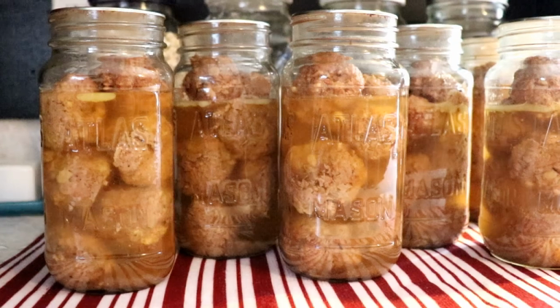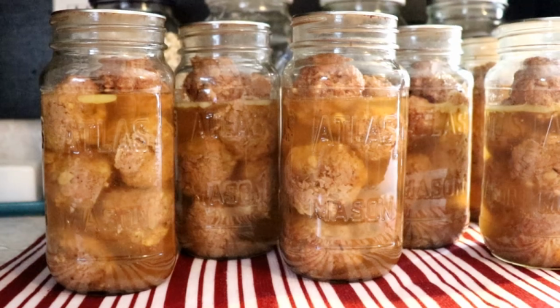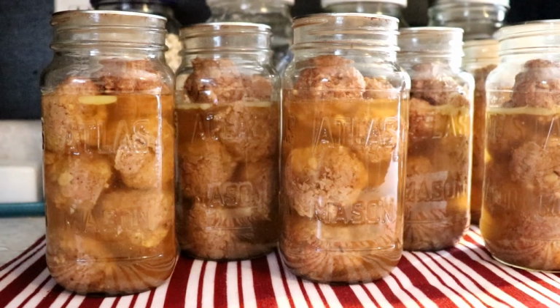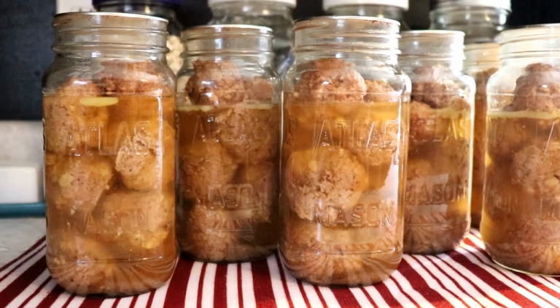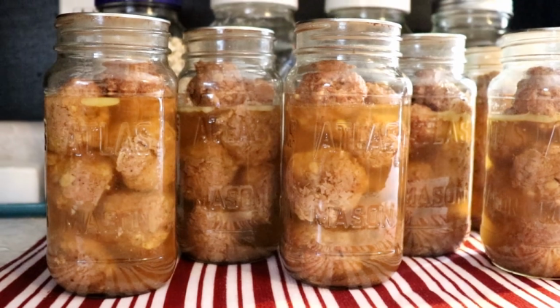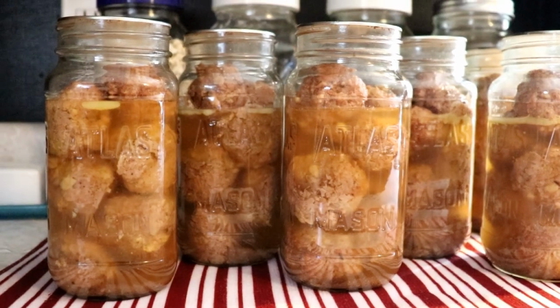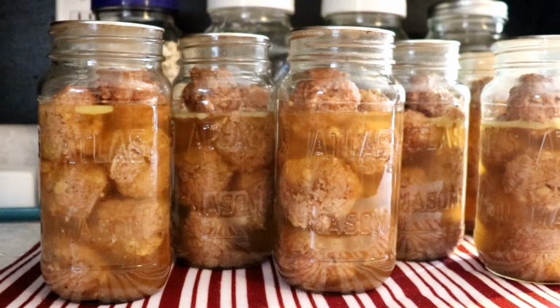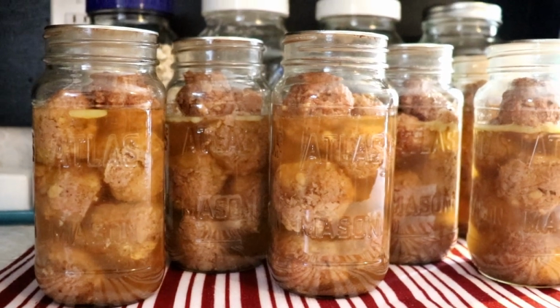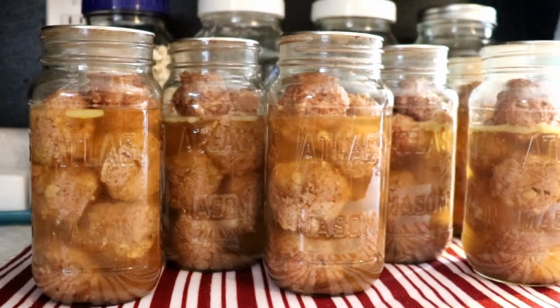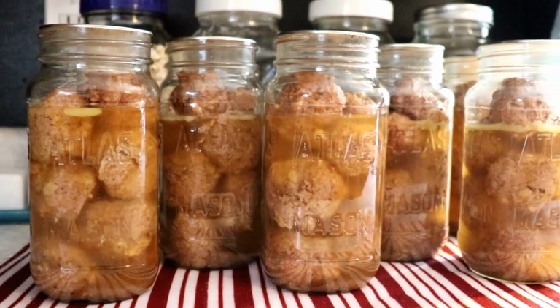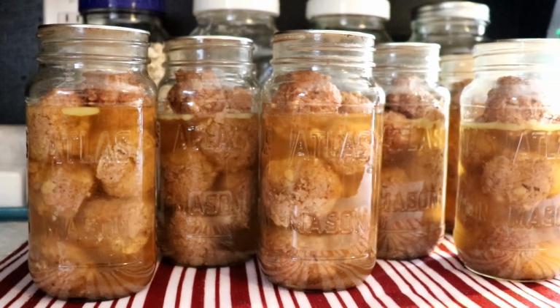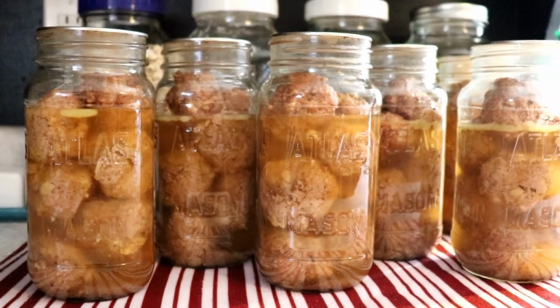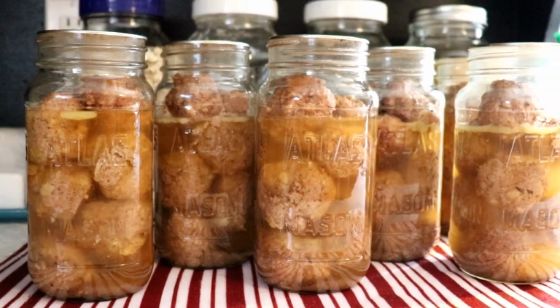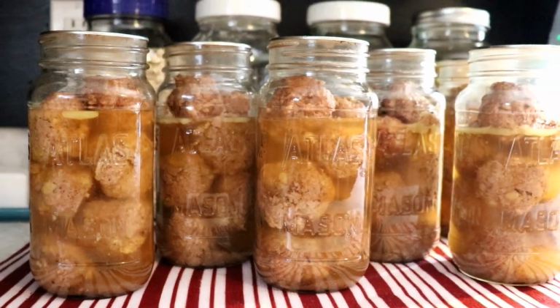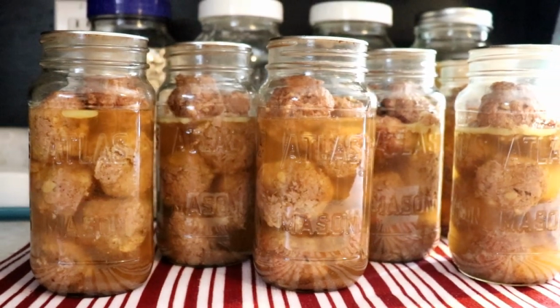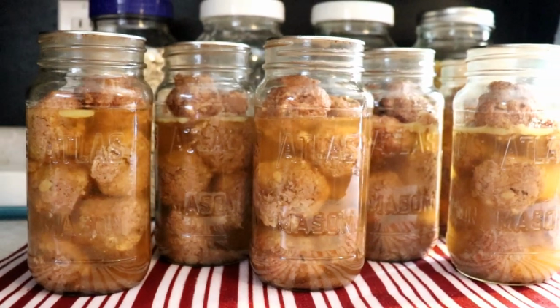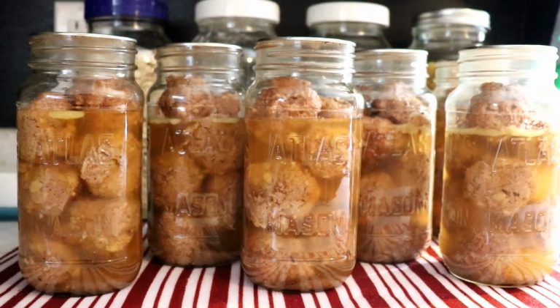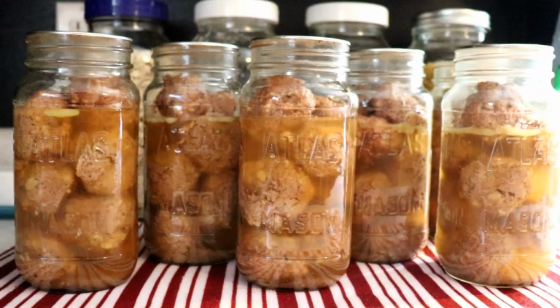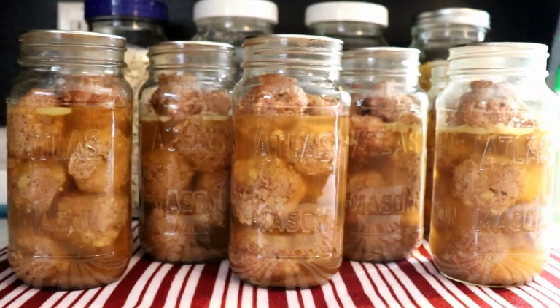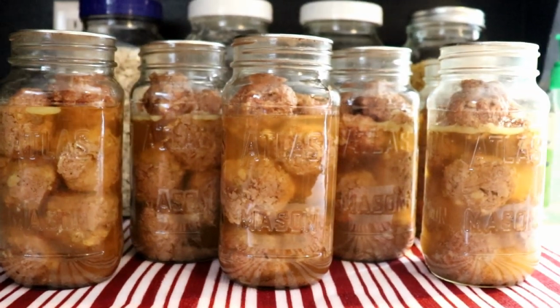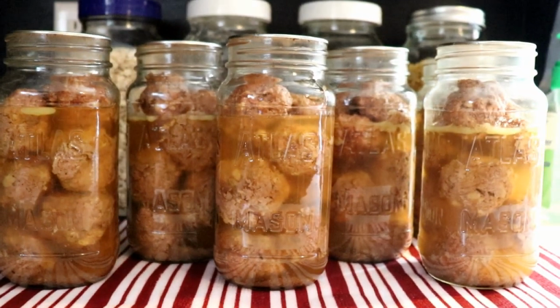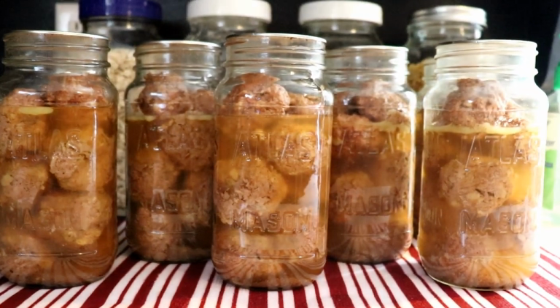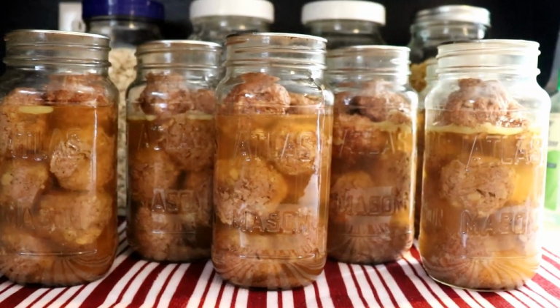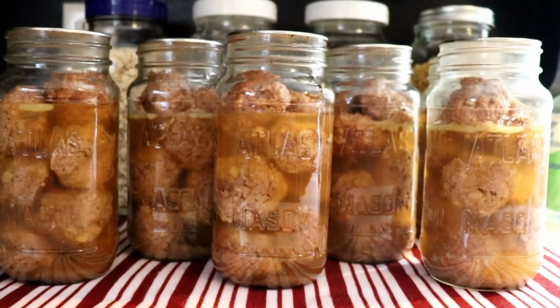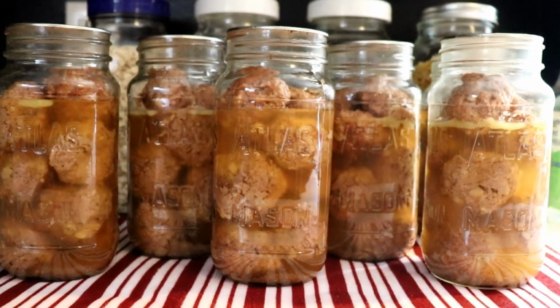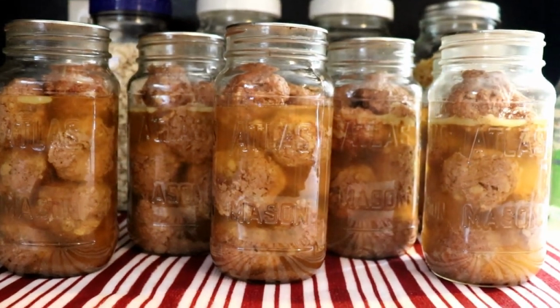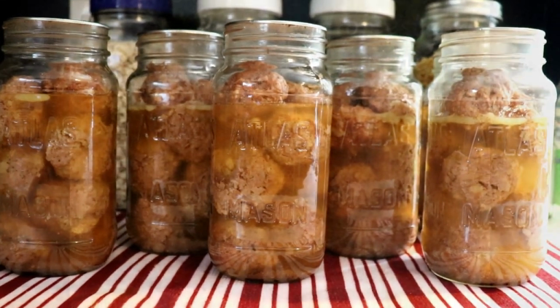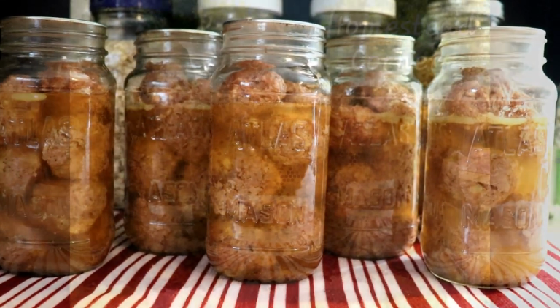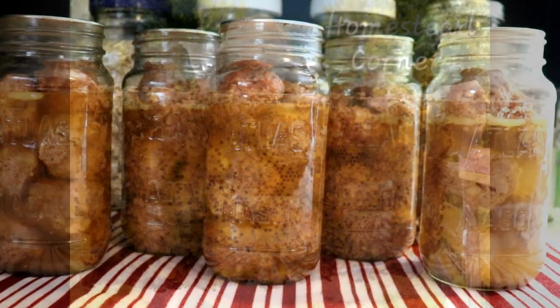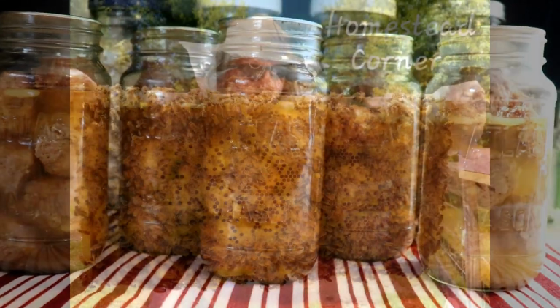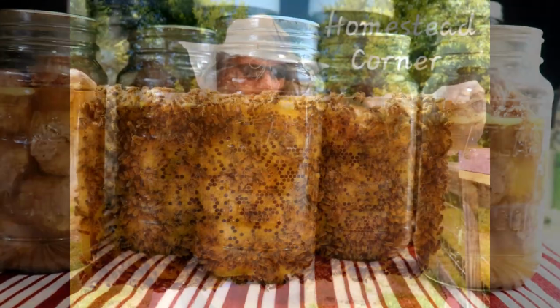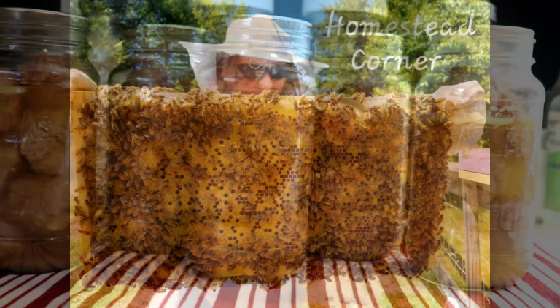Hey everyone, this is Ginny from Homestead Corner and today we're canning meatballs.